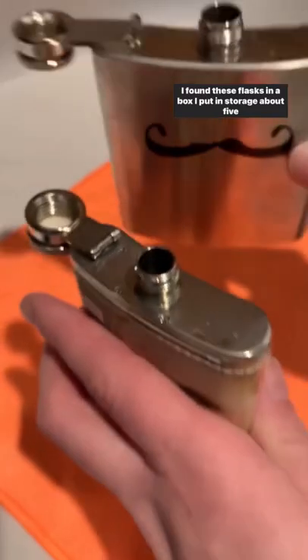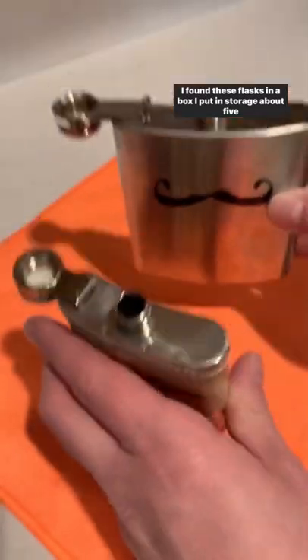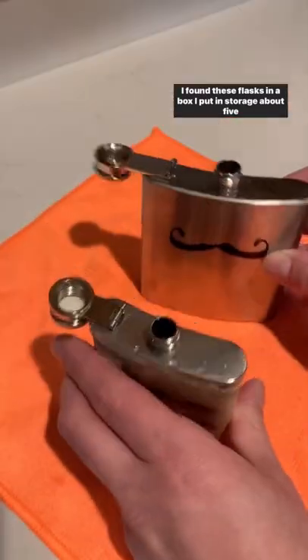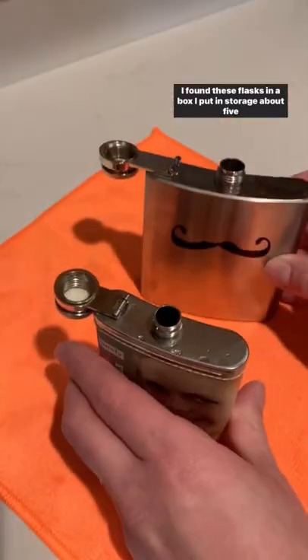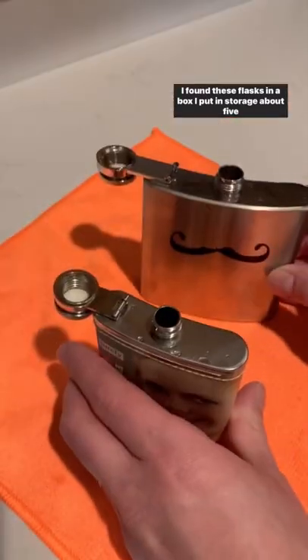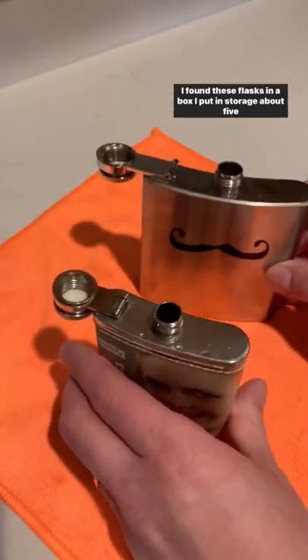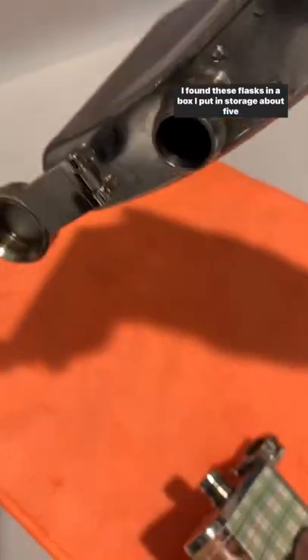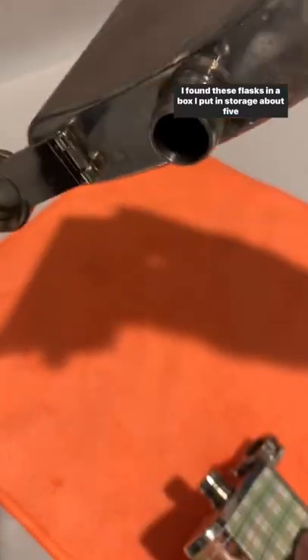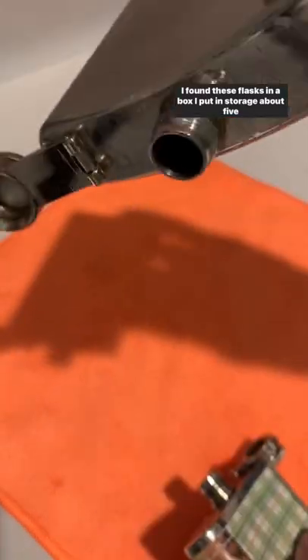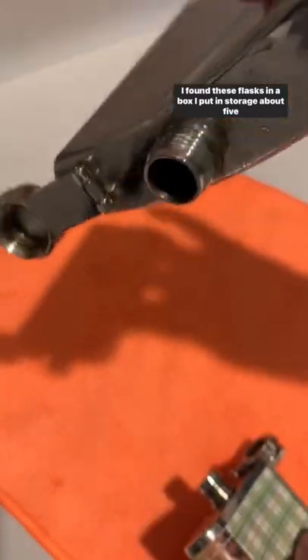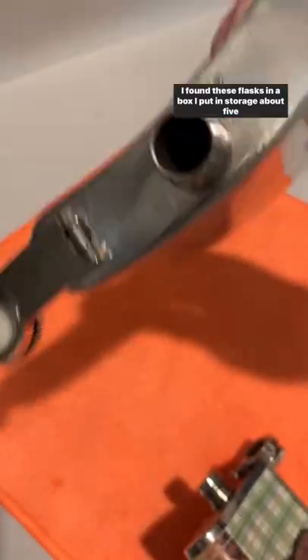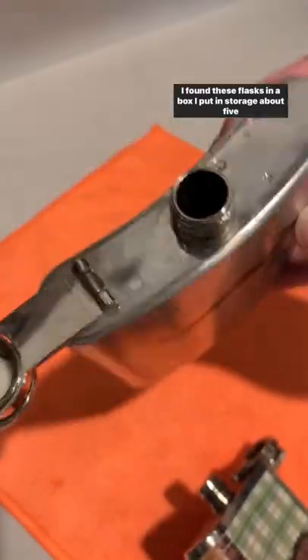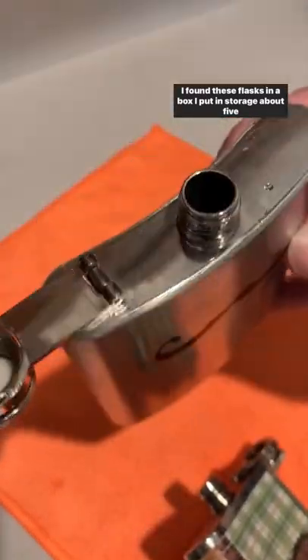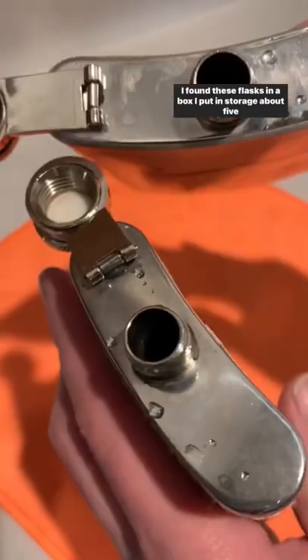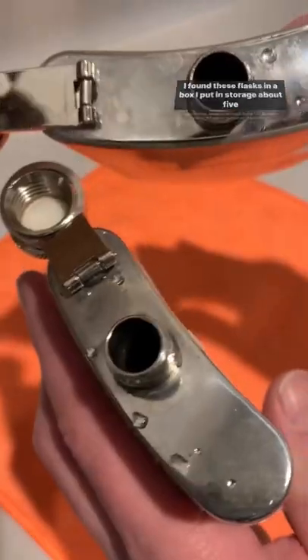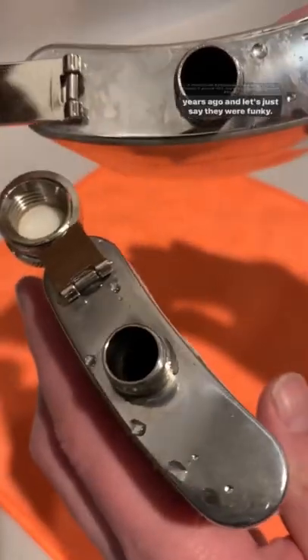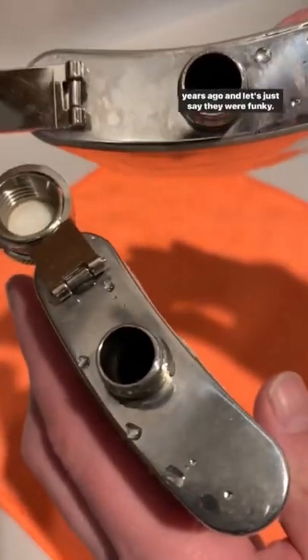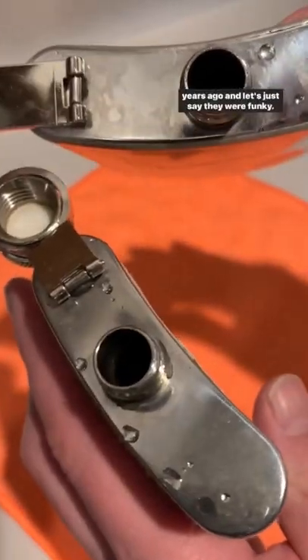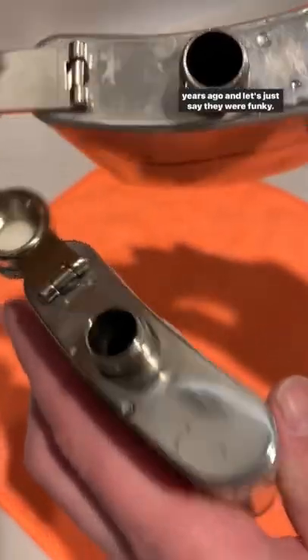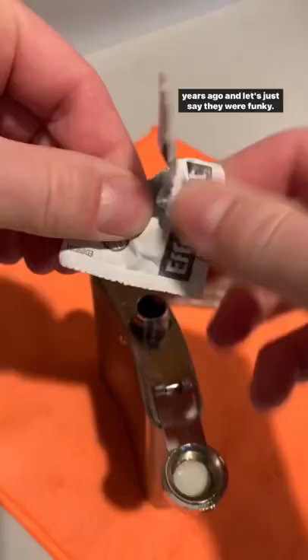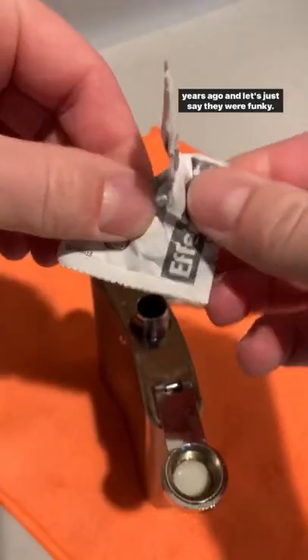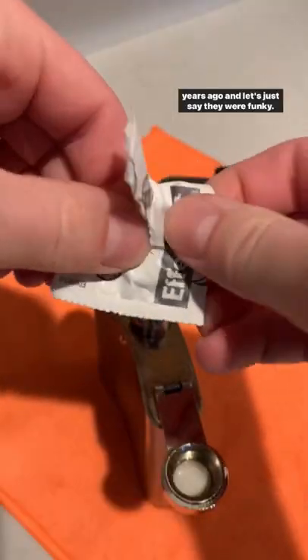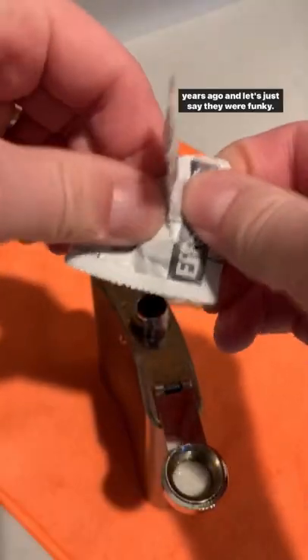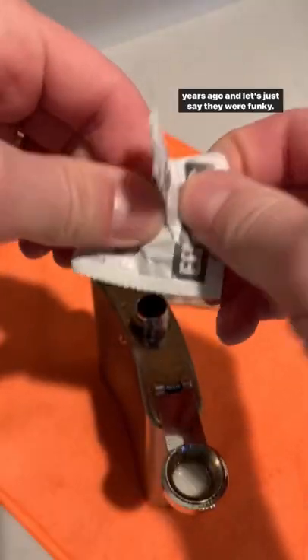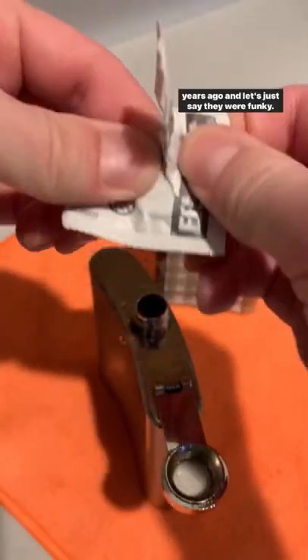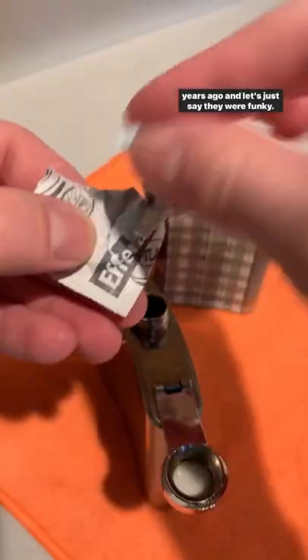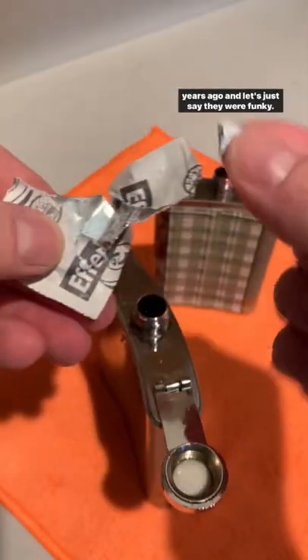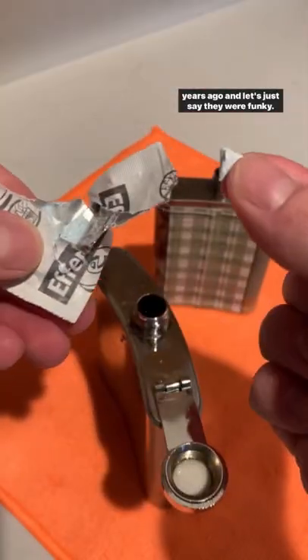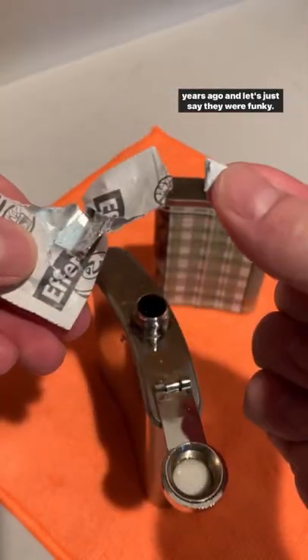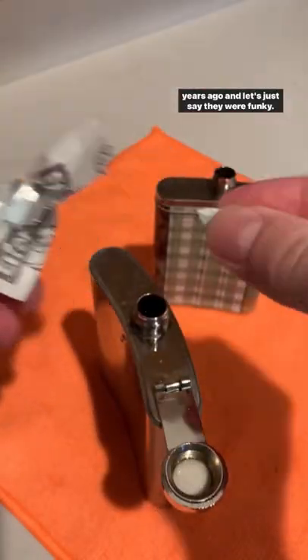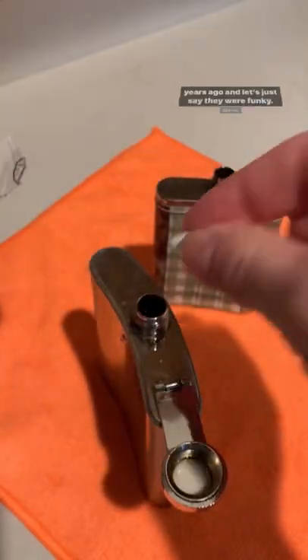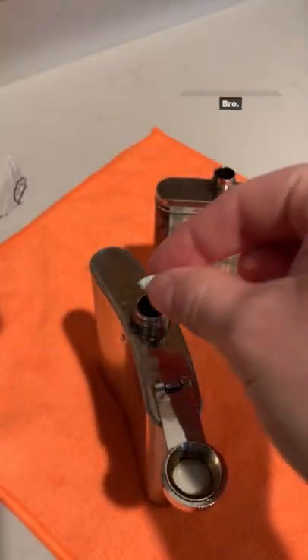I found these flasks in a box I put in storage about five years ago, and let's just say they were funky.